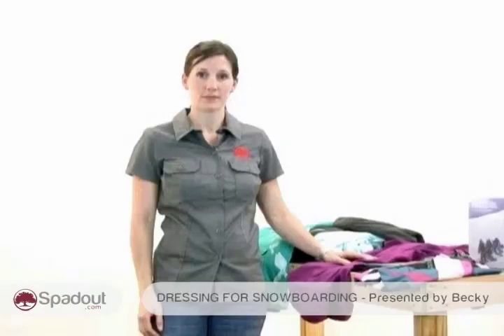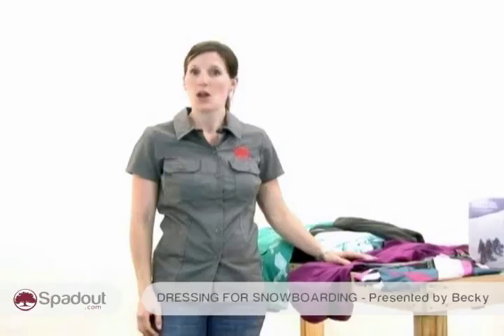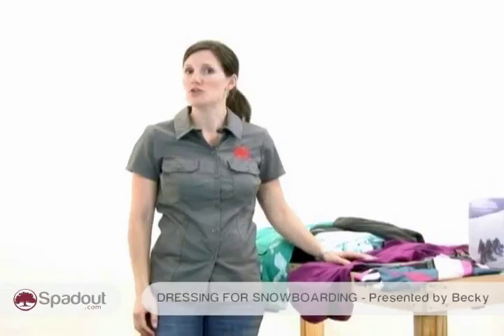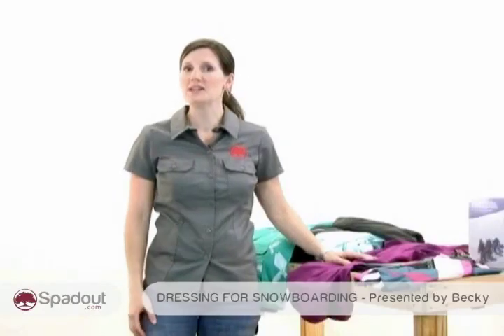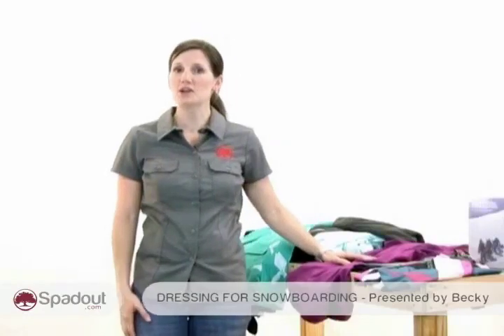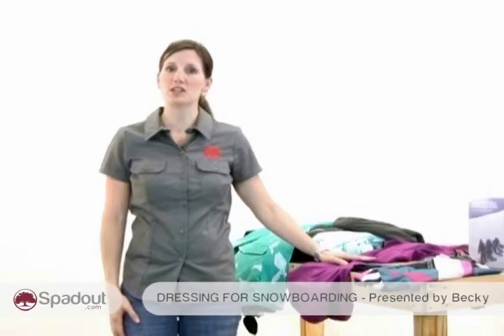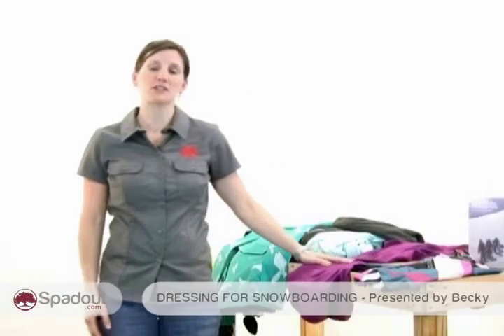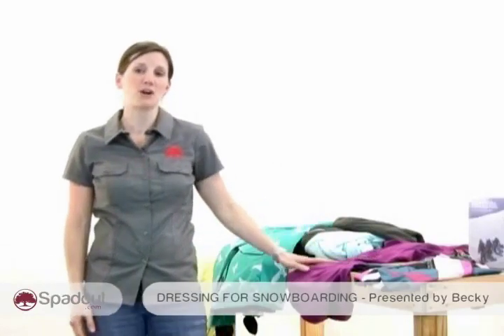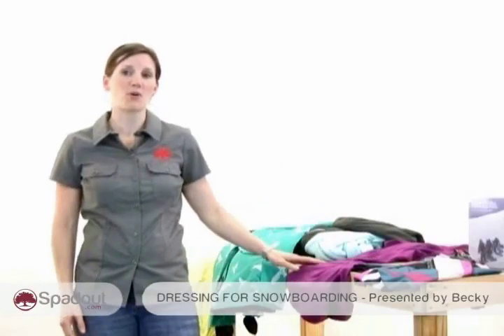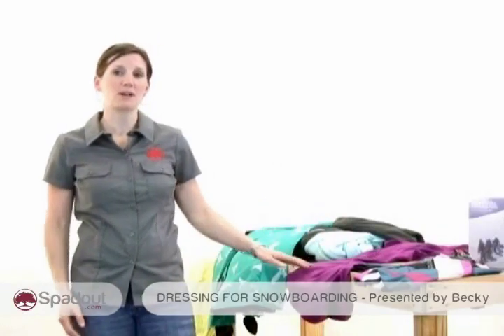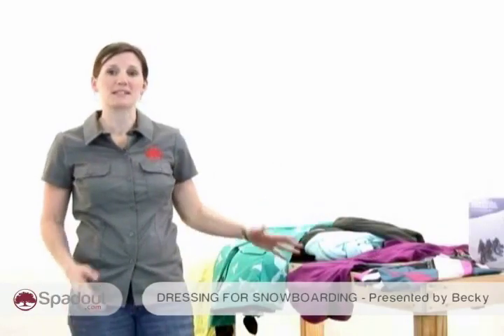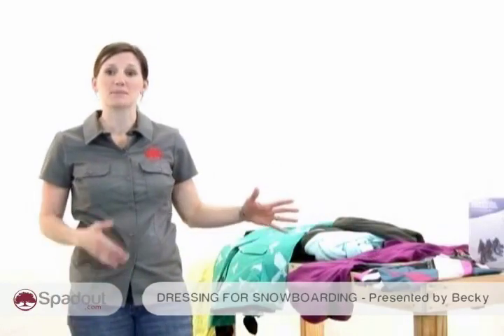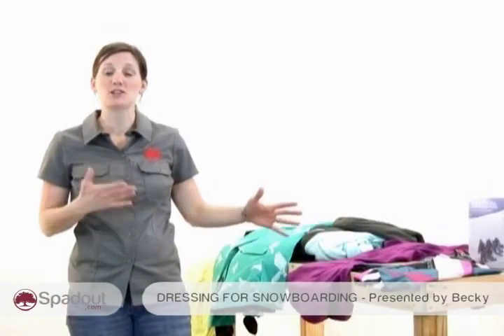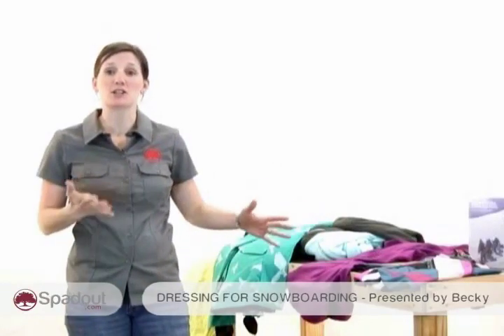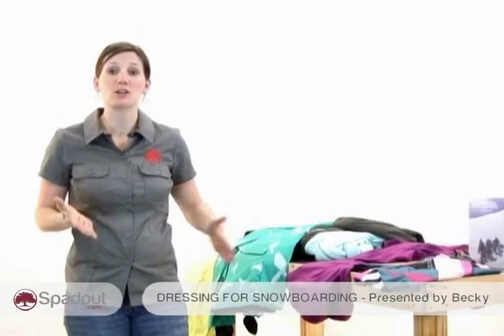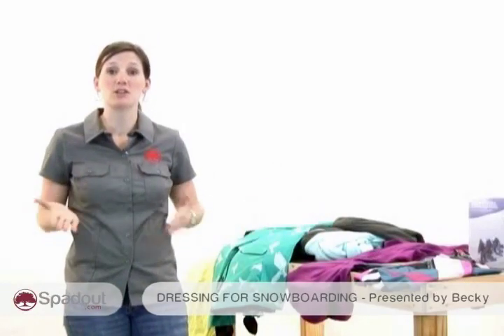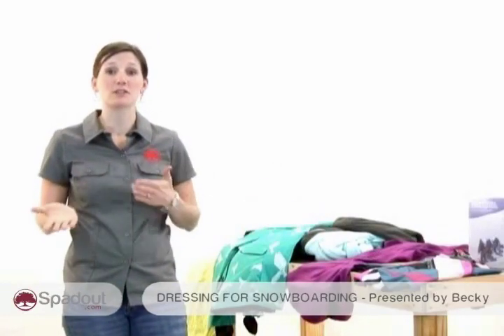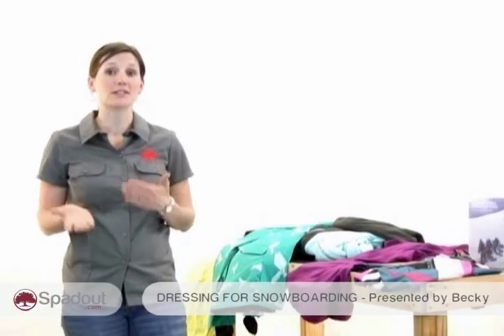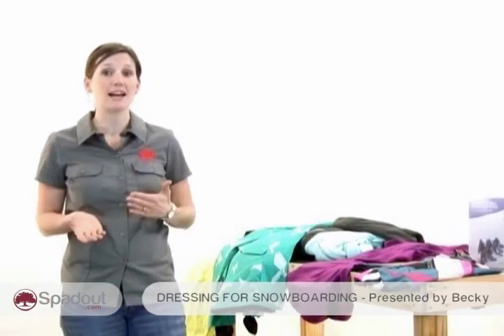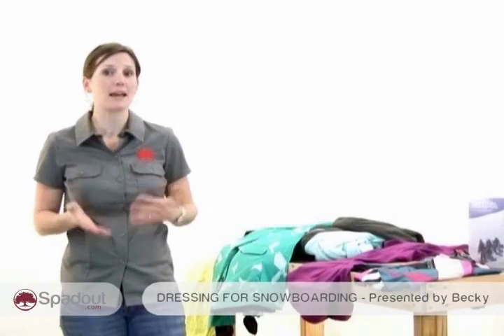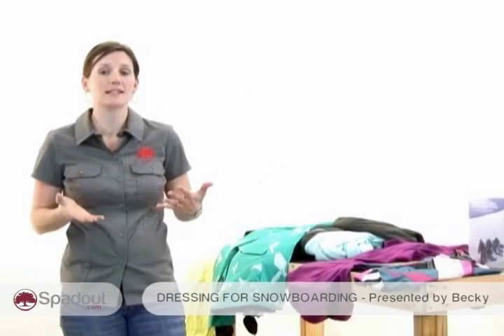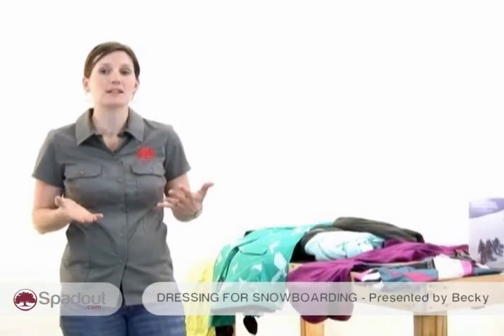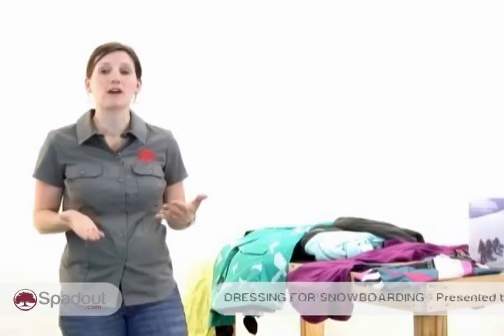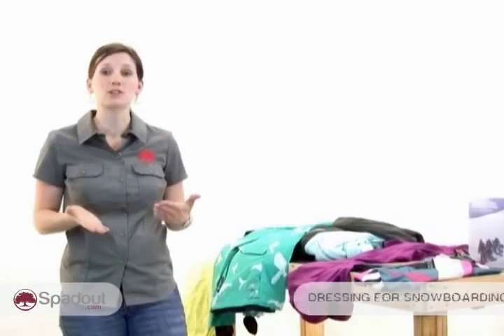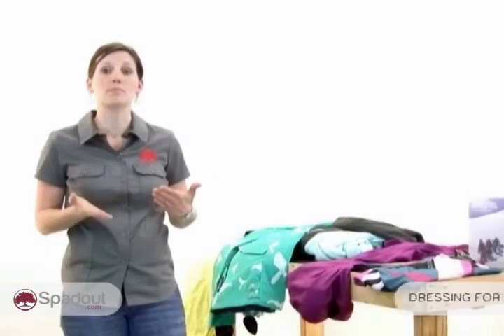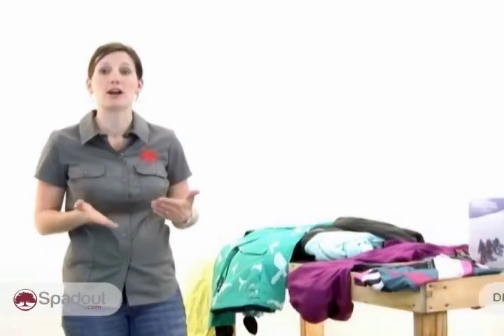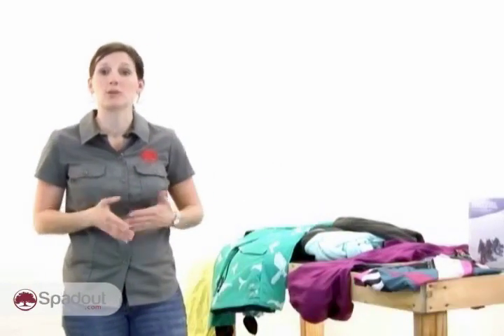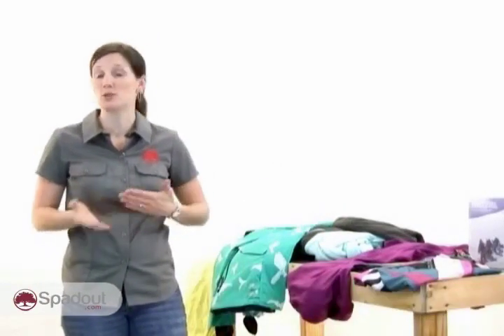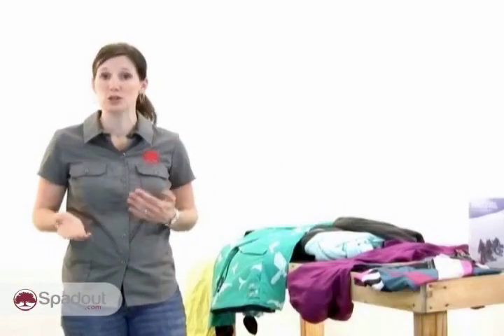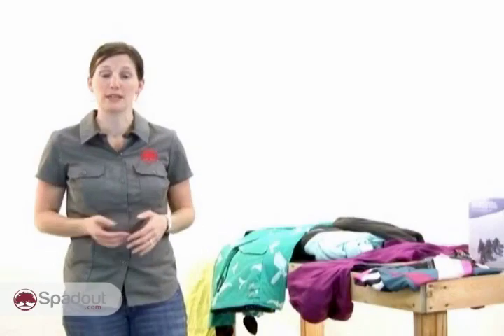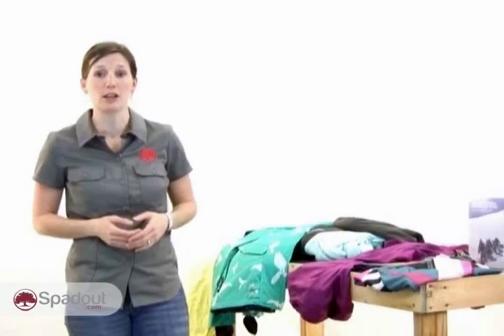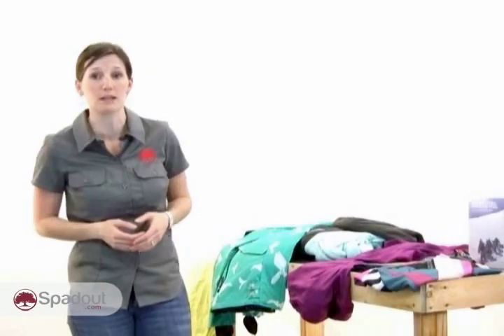Dressing yourself for snowboarding is as much an expression of your style as it is a functional barrier between you and the elements.